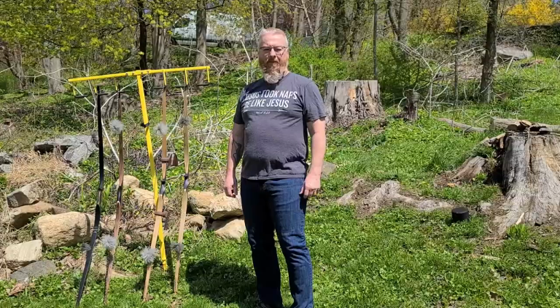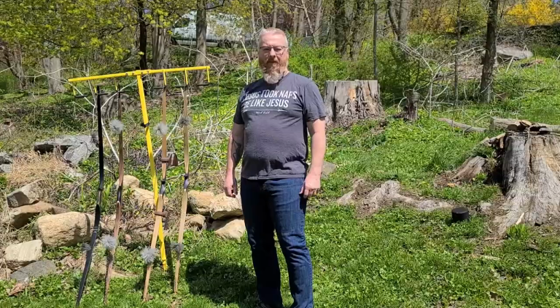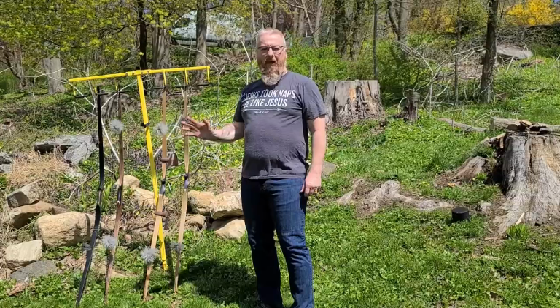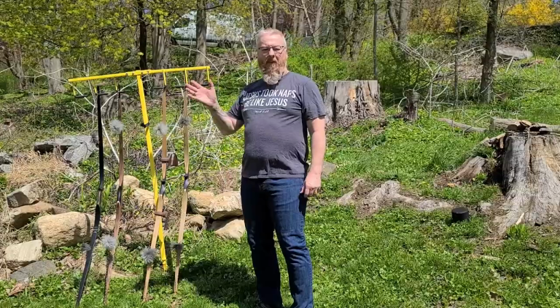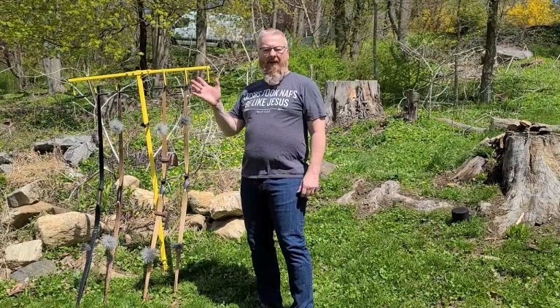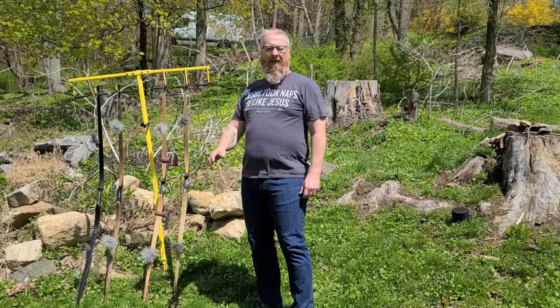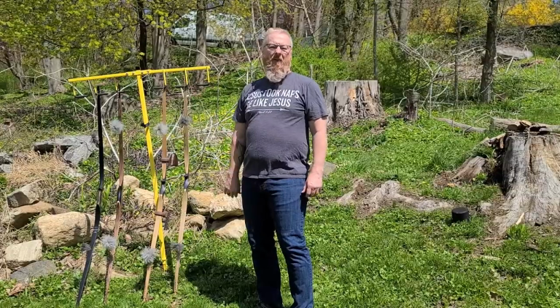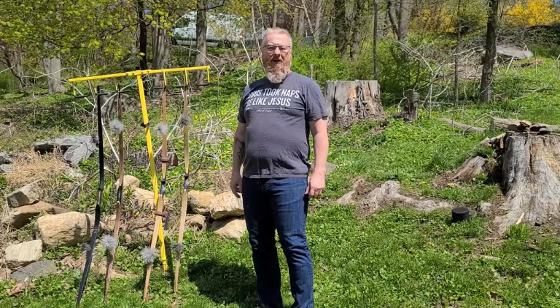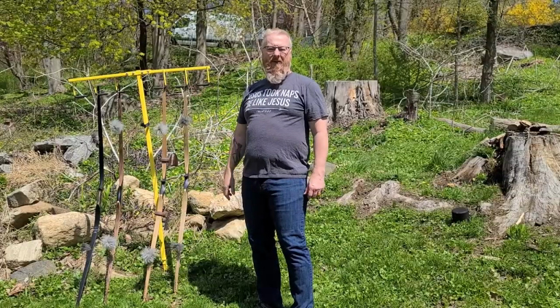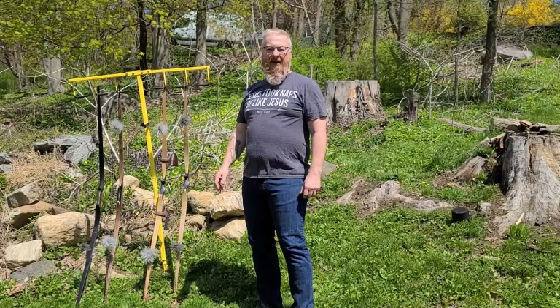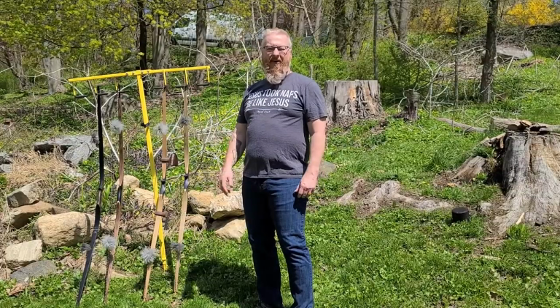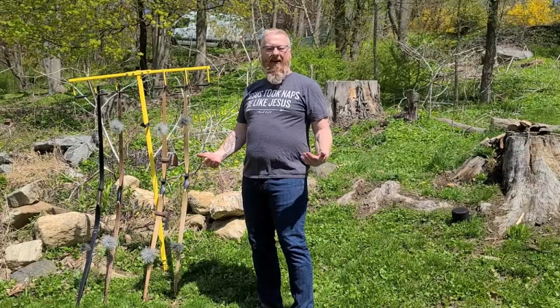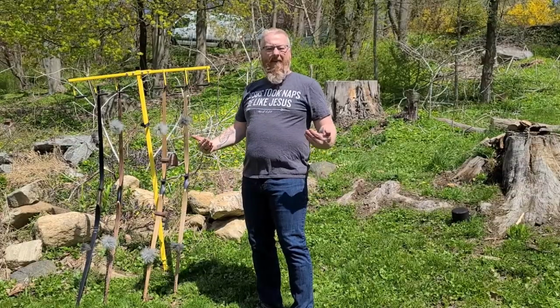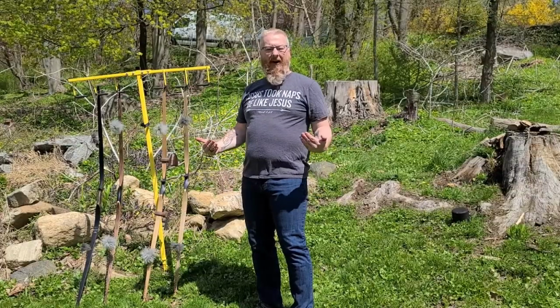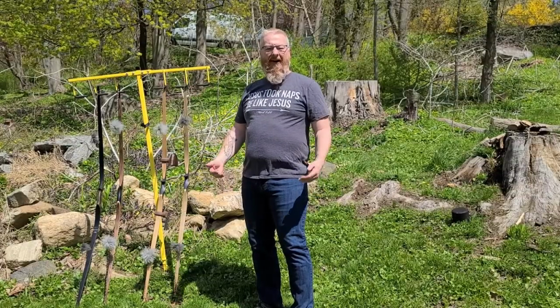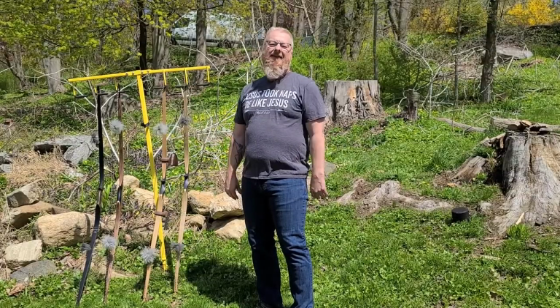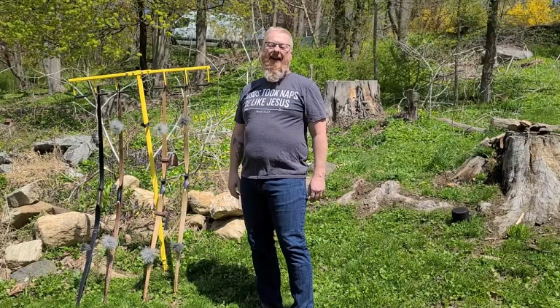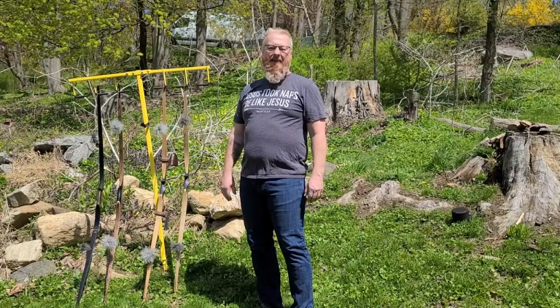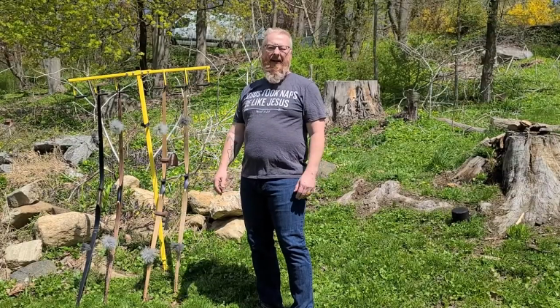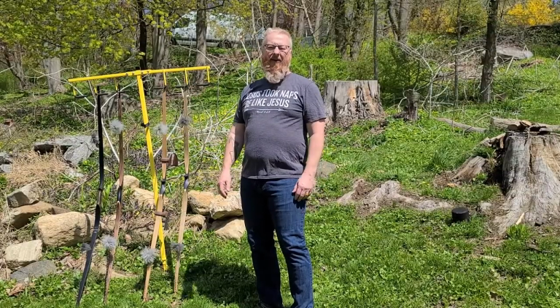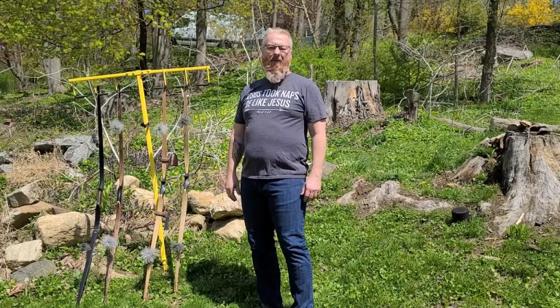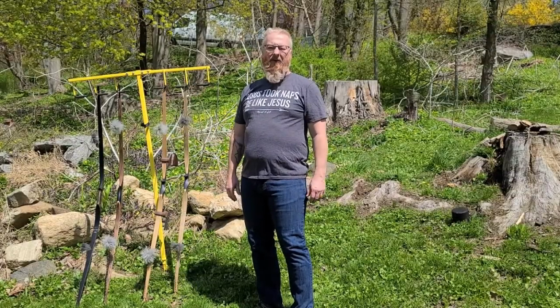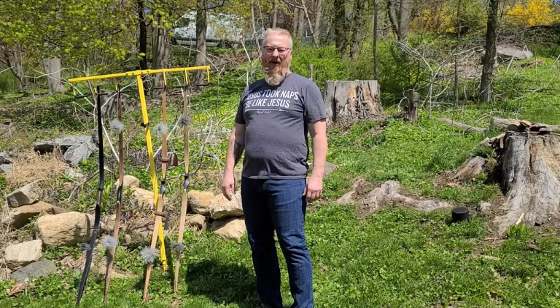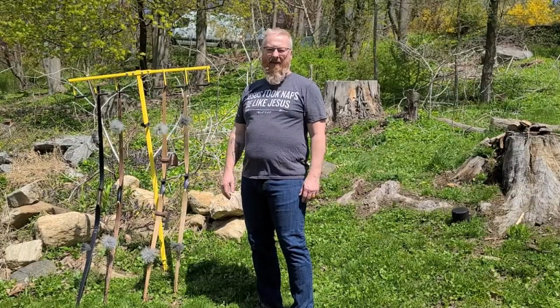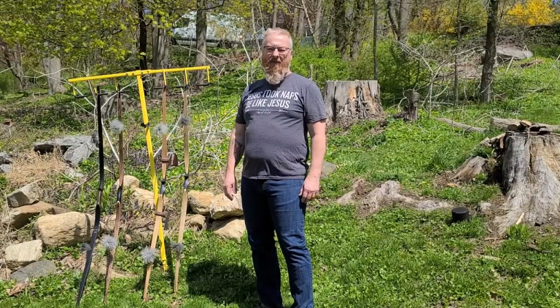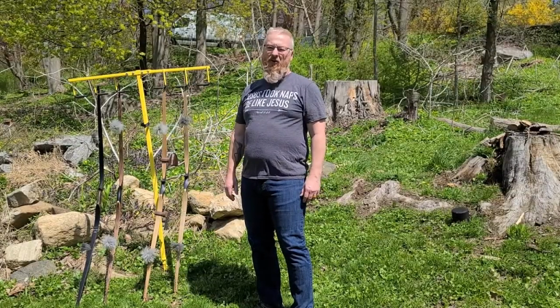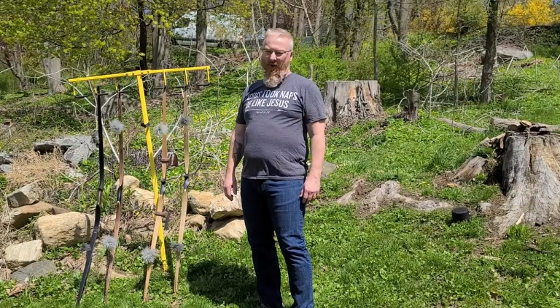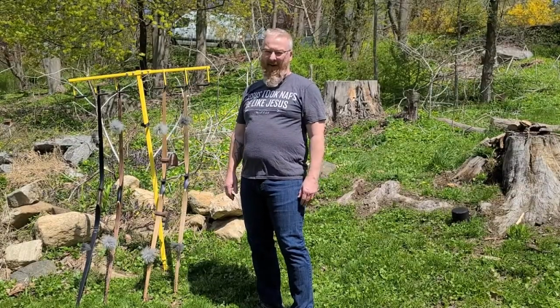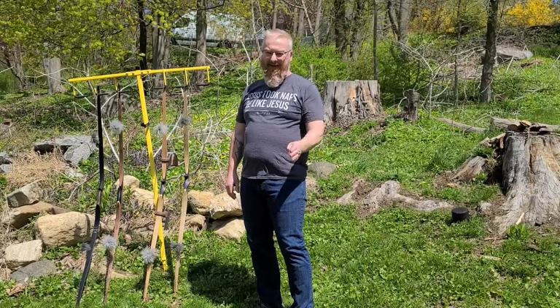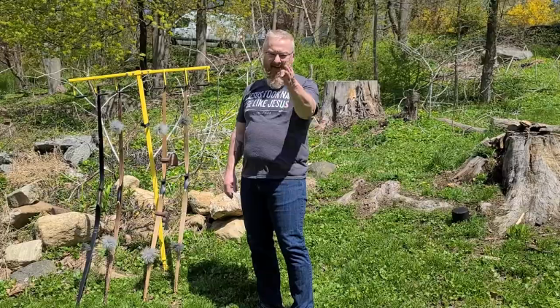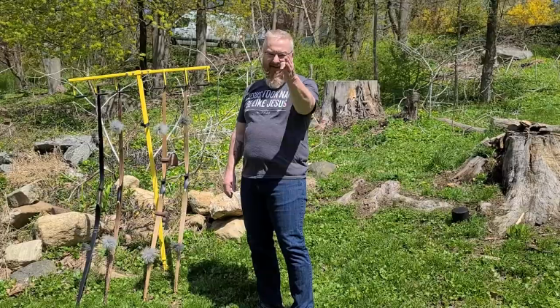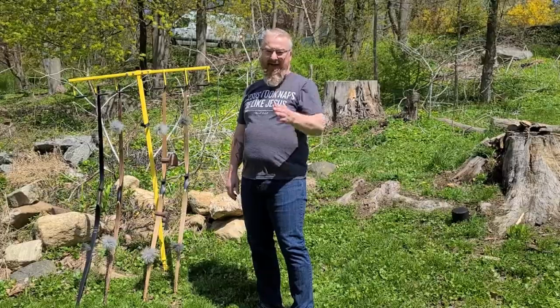Welcome to The Backyard. I'm Greg, and today in The Backyard, we are talking about draw weight. Check it out.